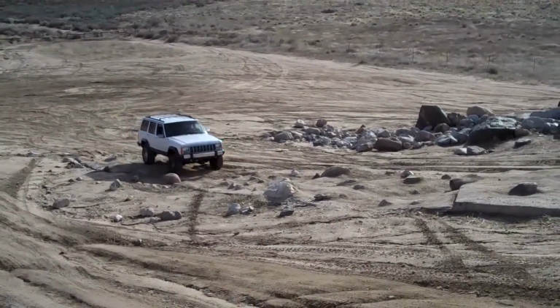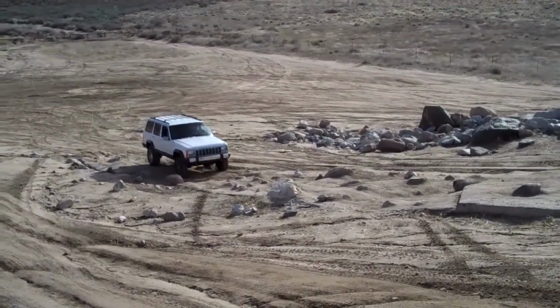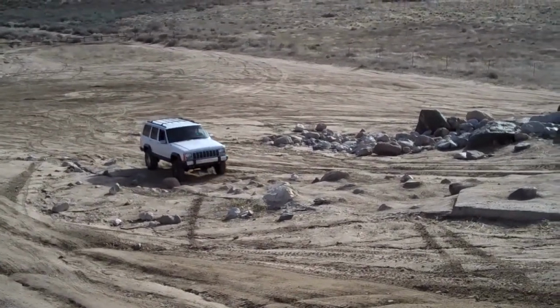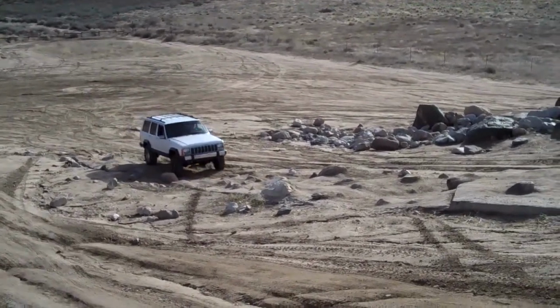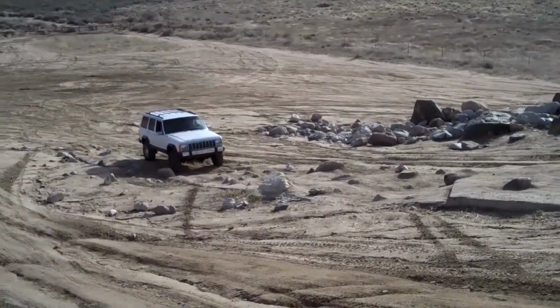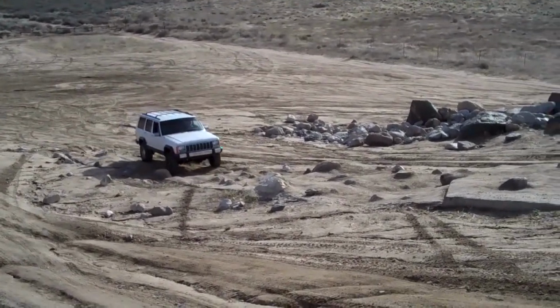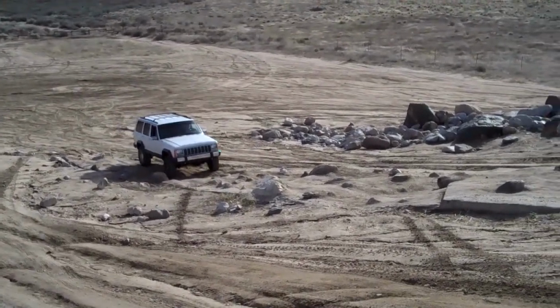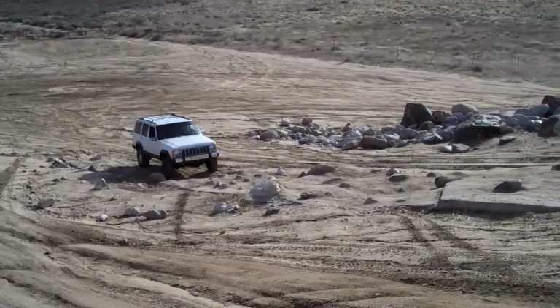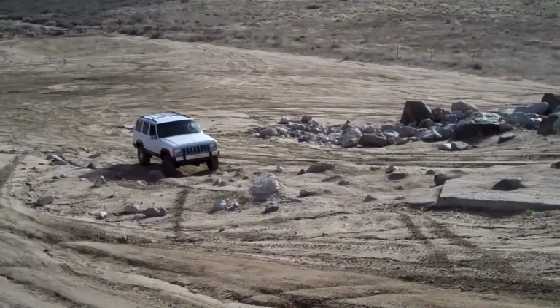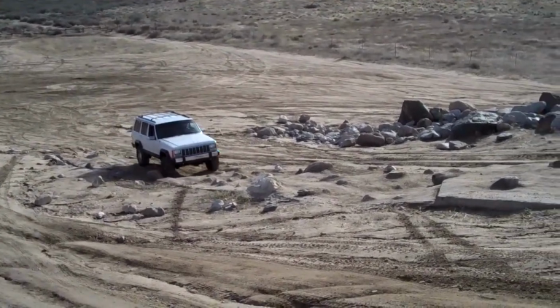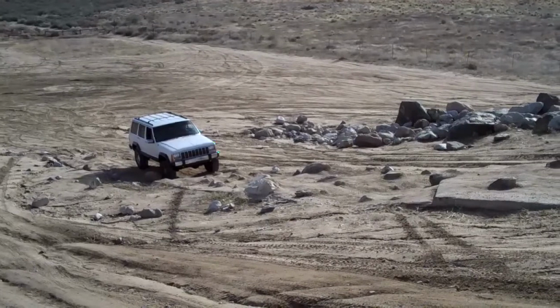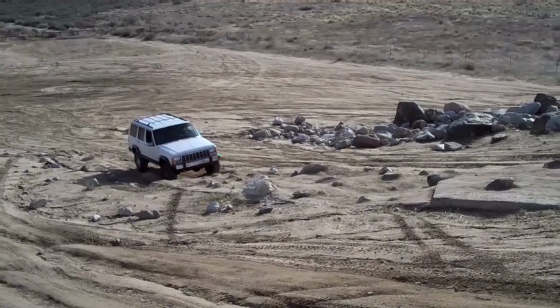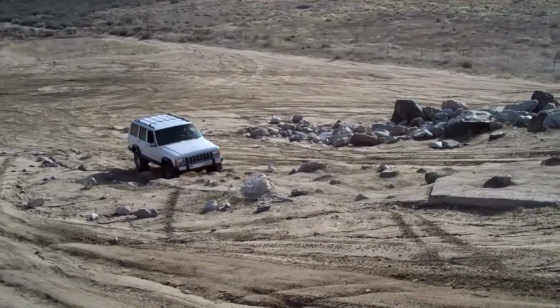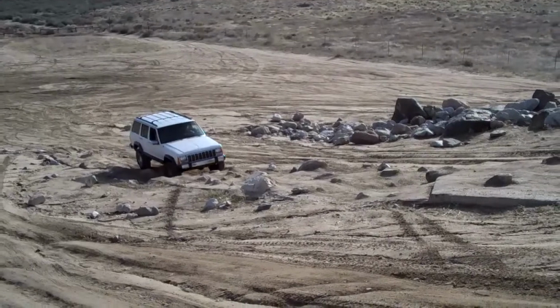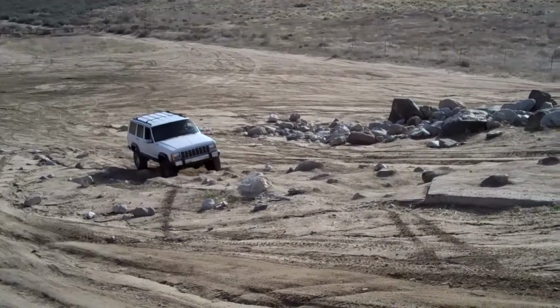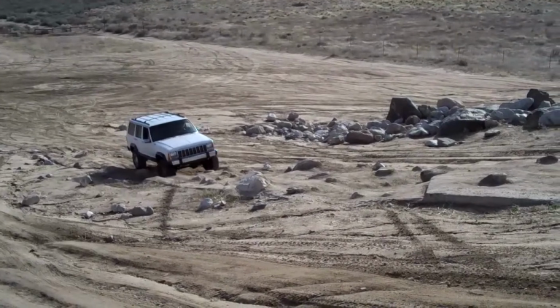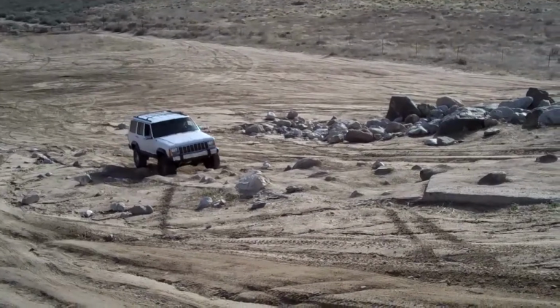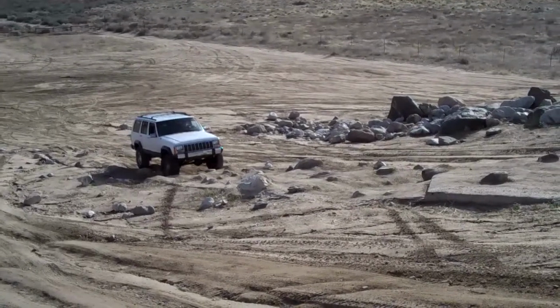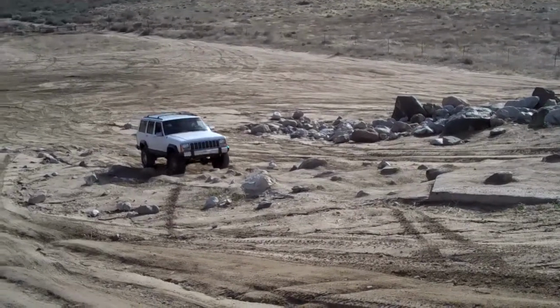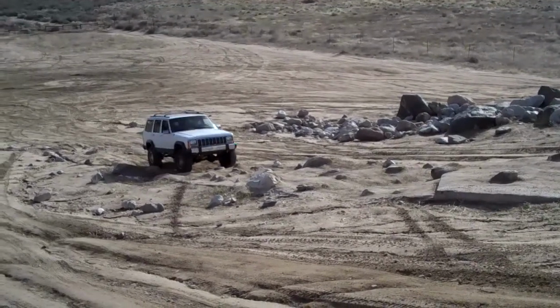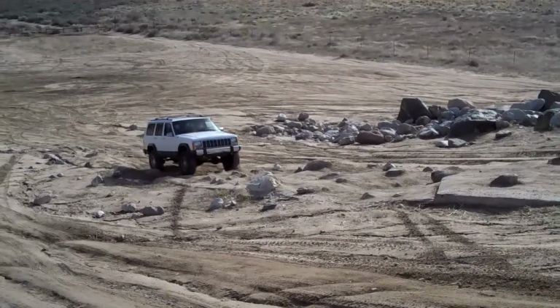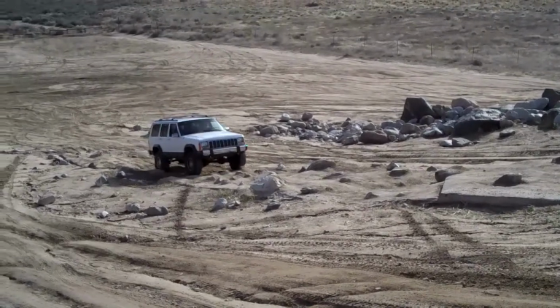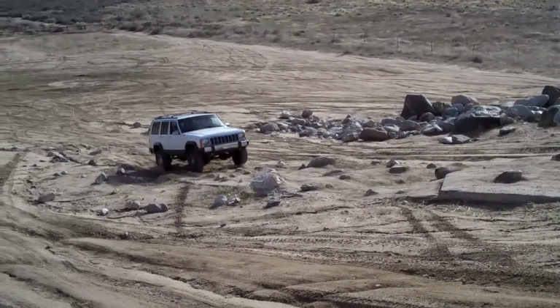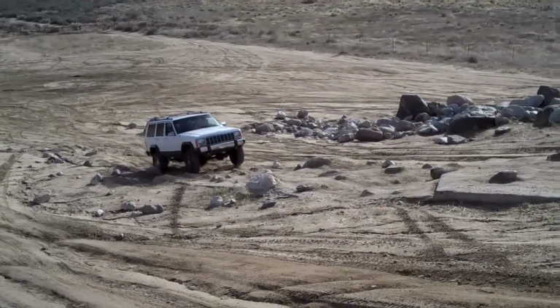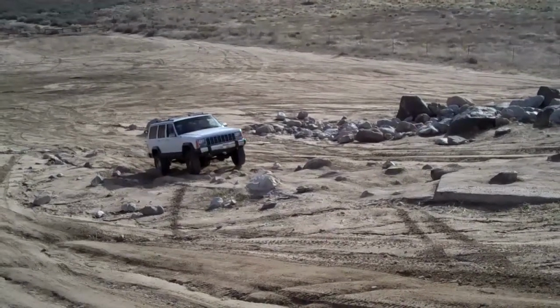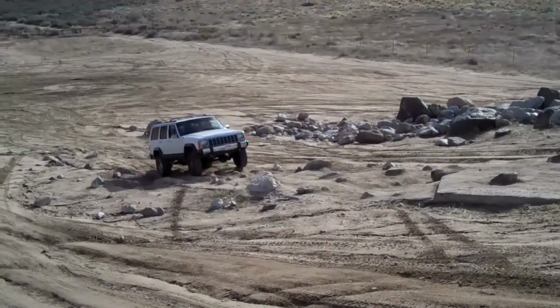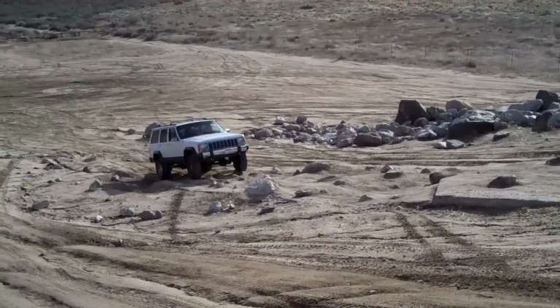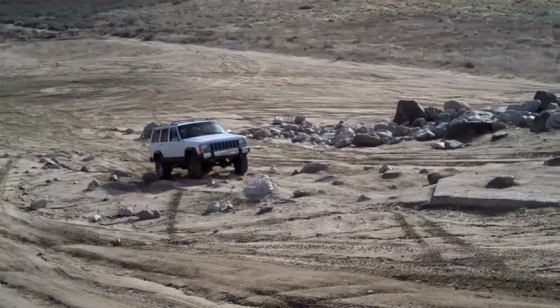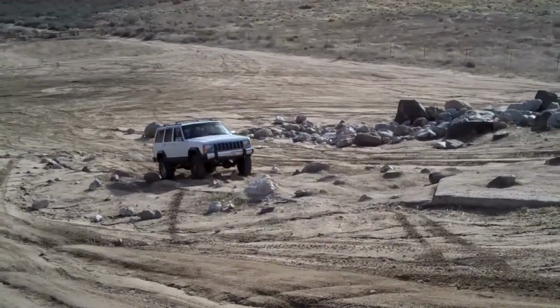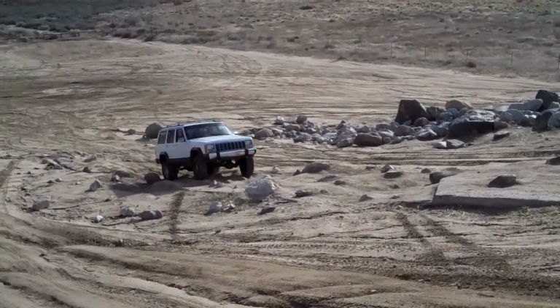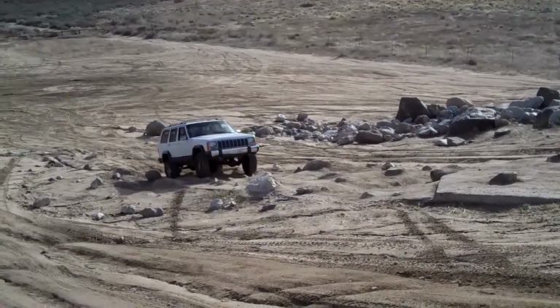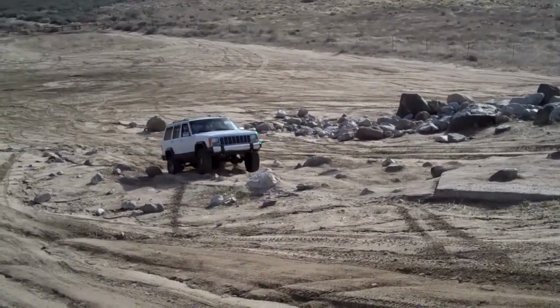Here goes John up the step that Jeff just did. It looks pretty difficult.